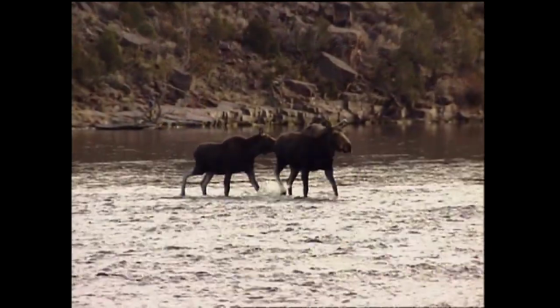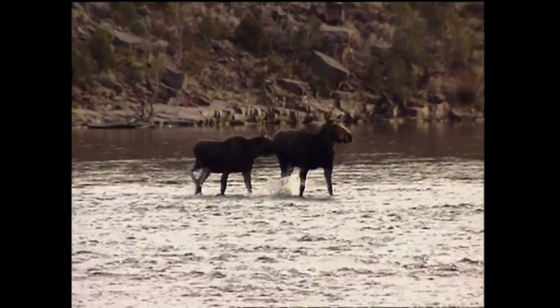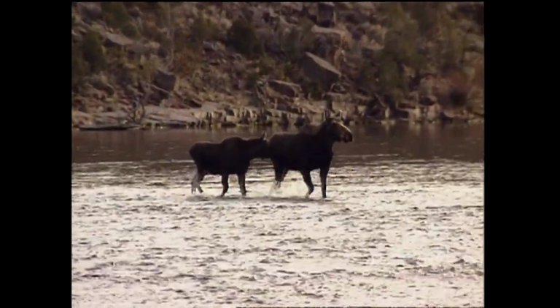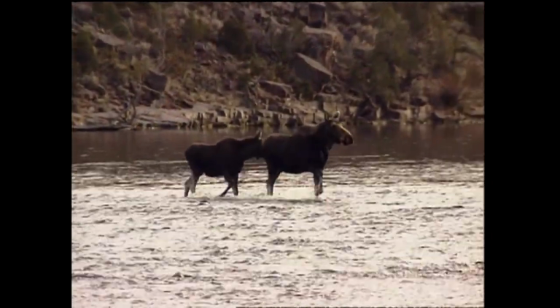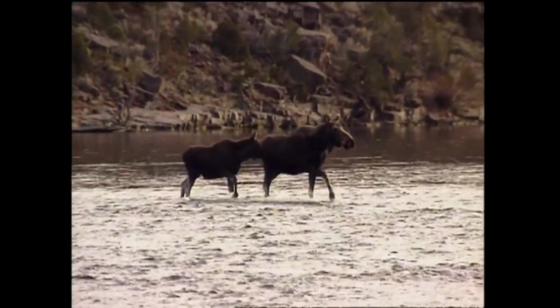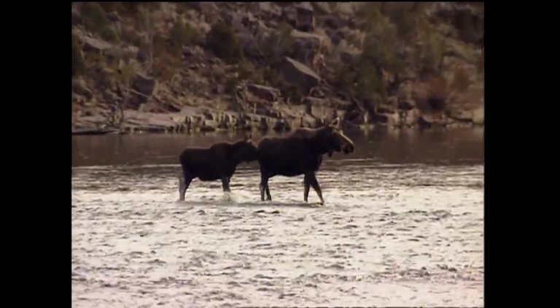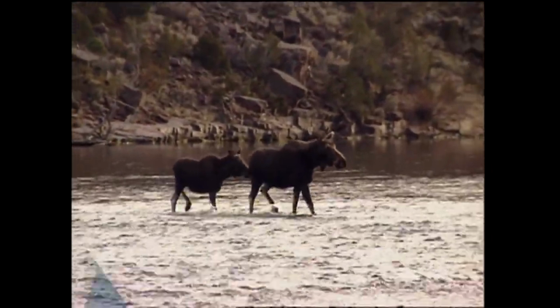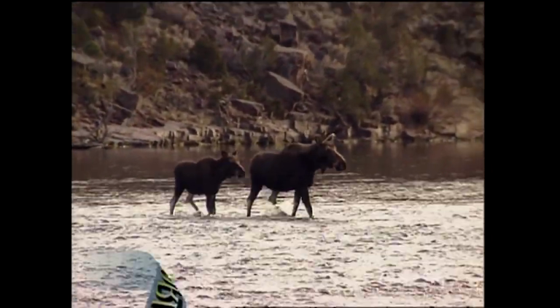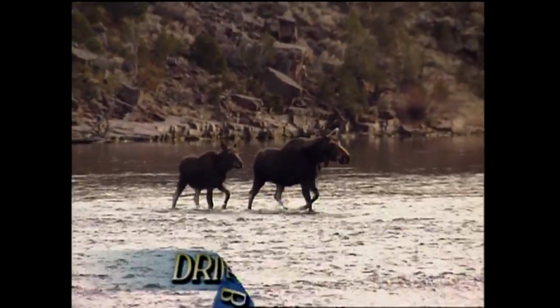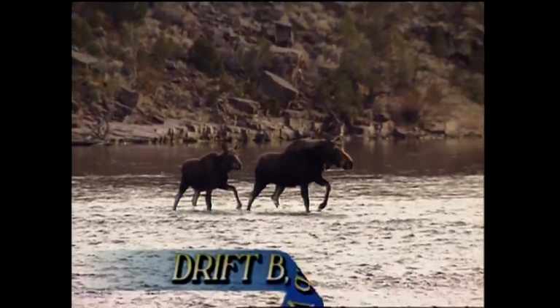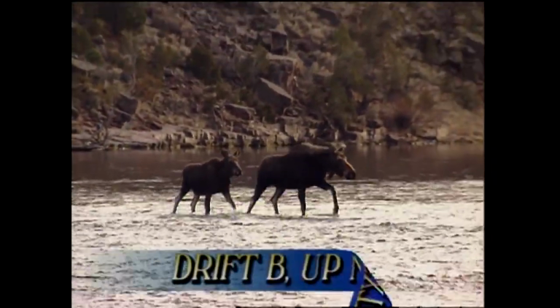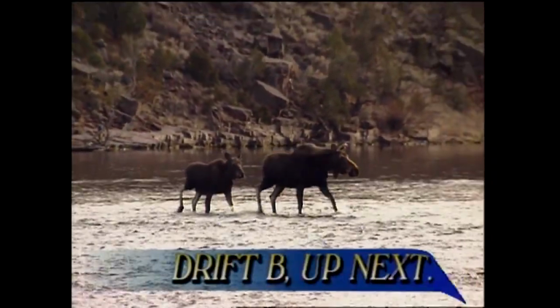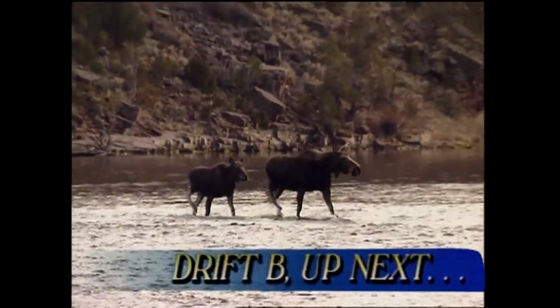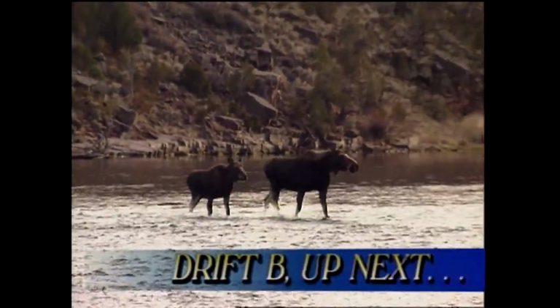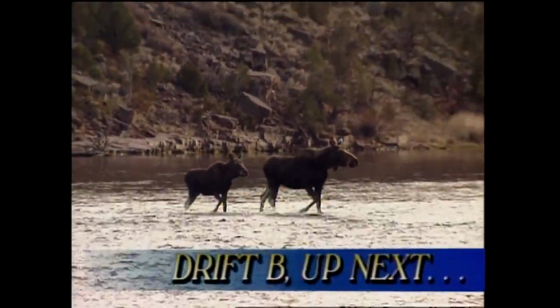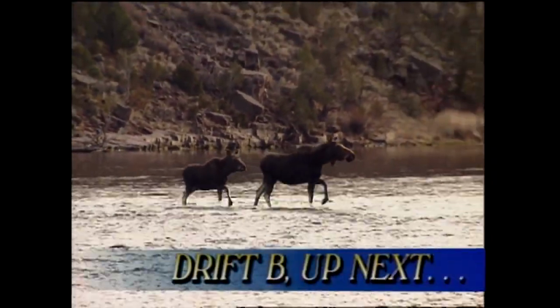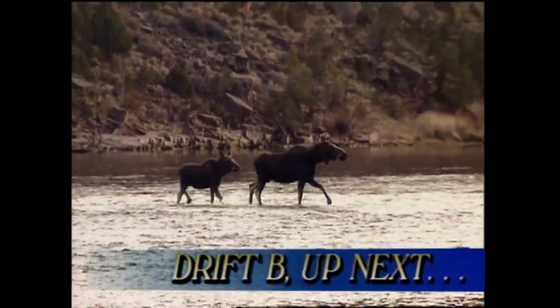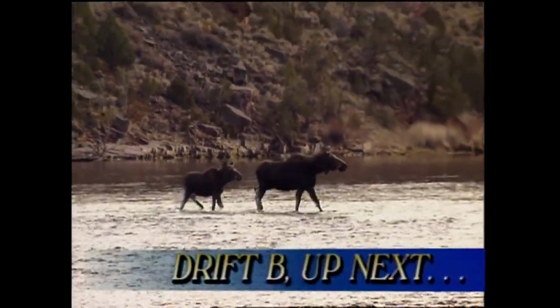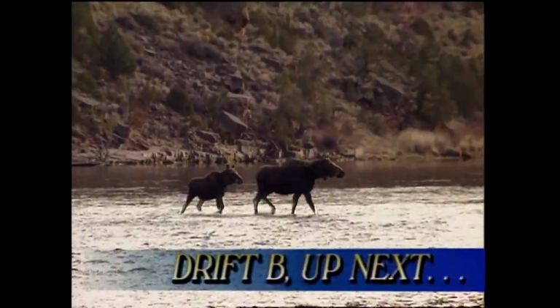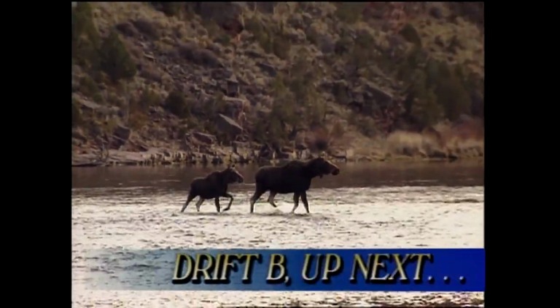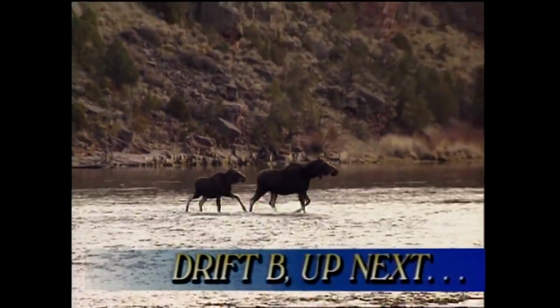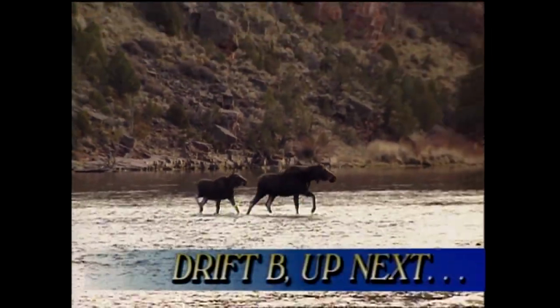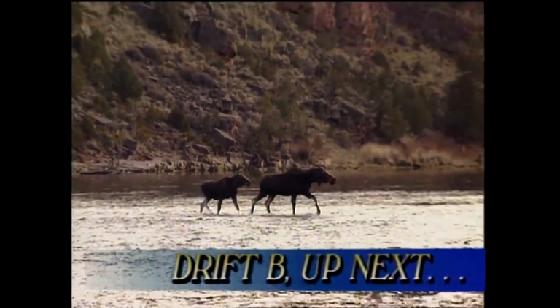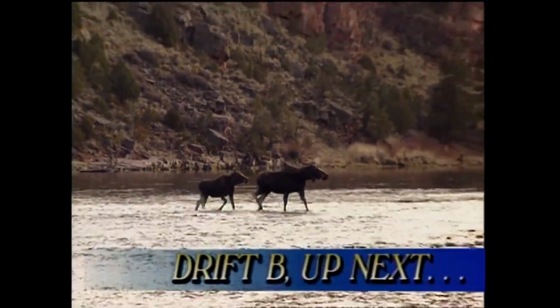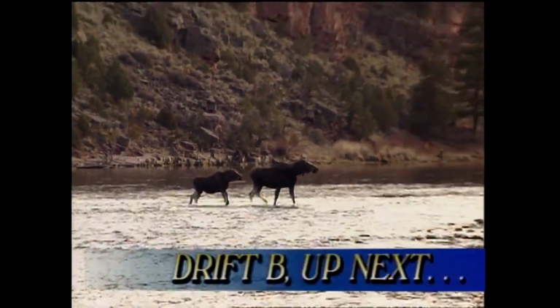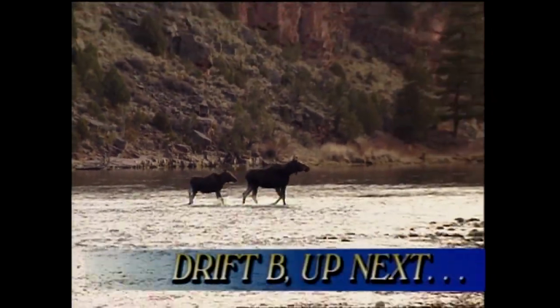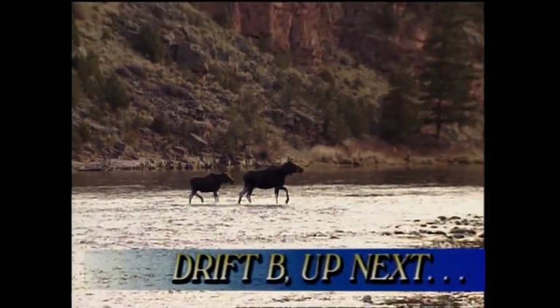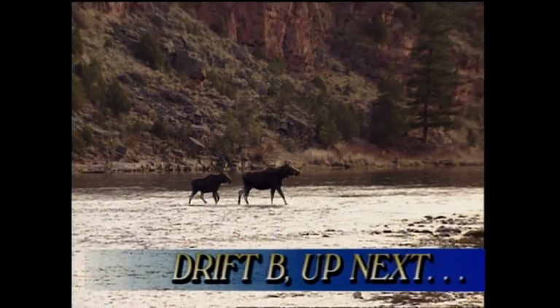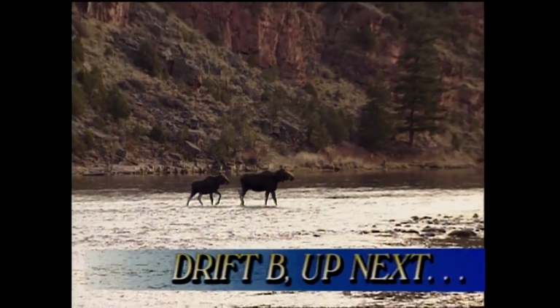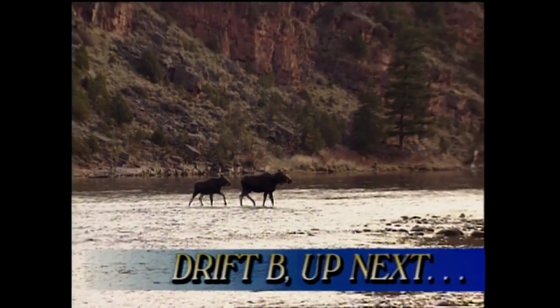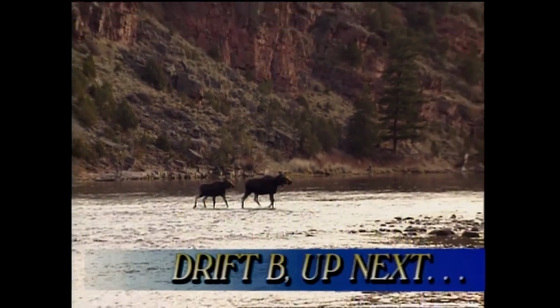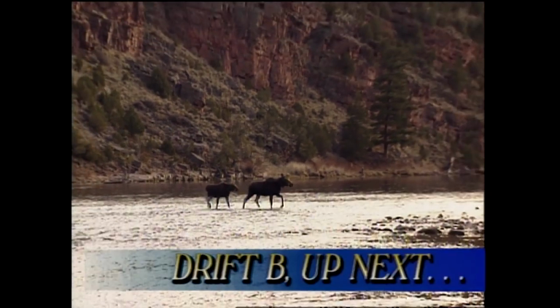And don't go away — we'll be right back with some more exciting trout fishing from the beautiful Green River in Utah.